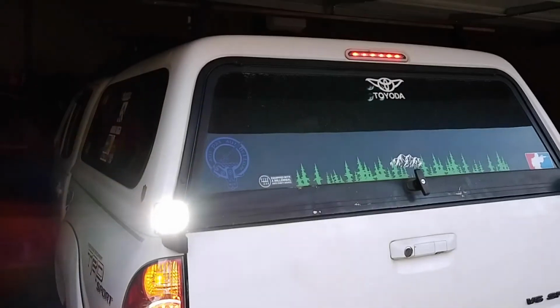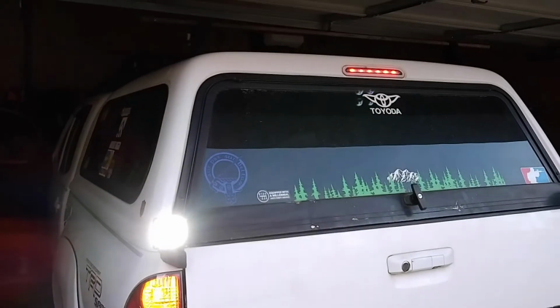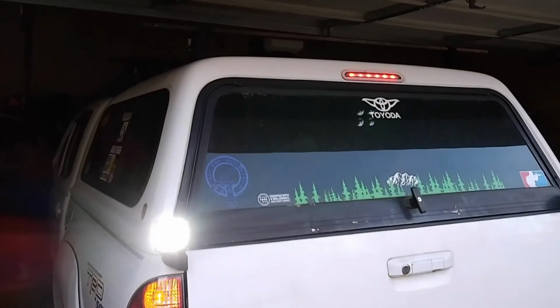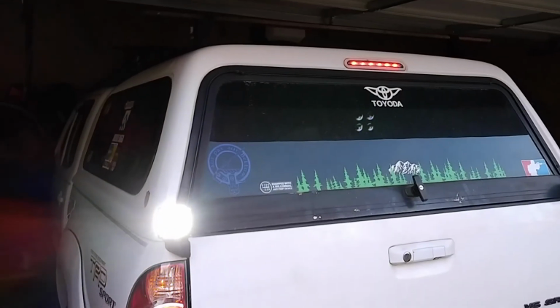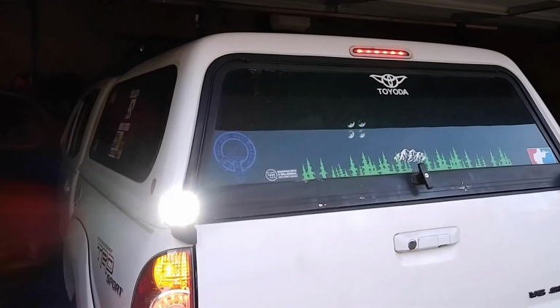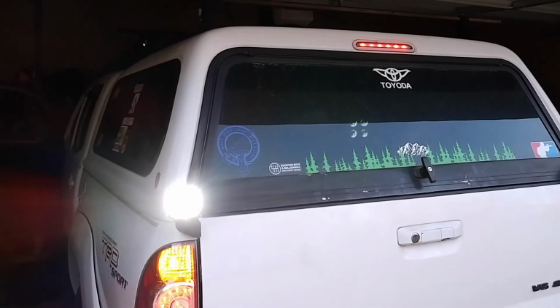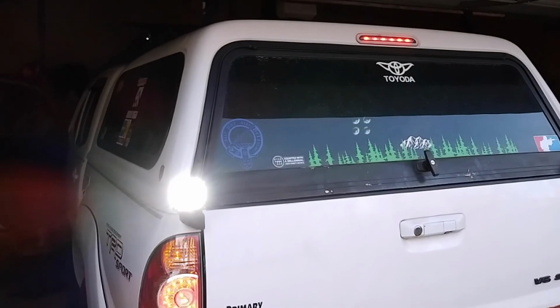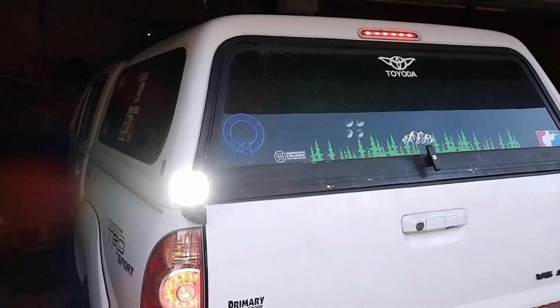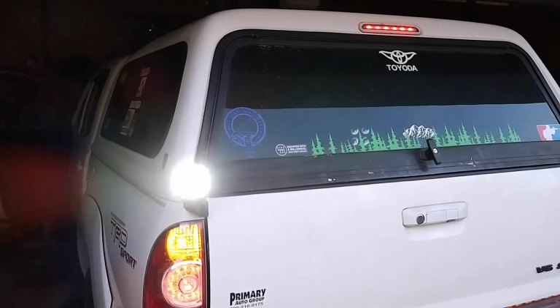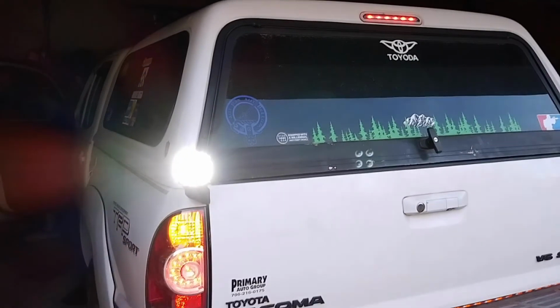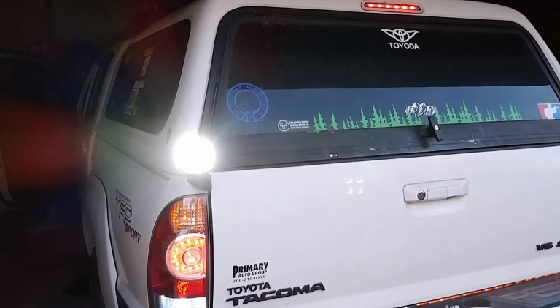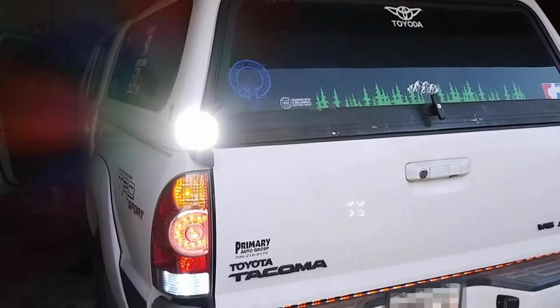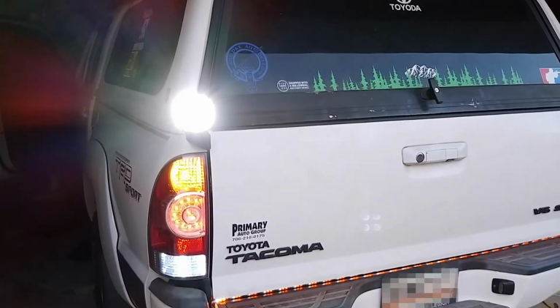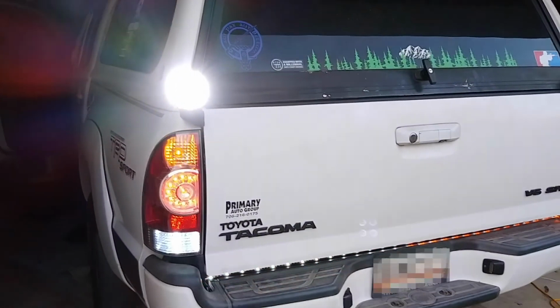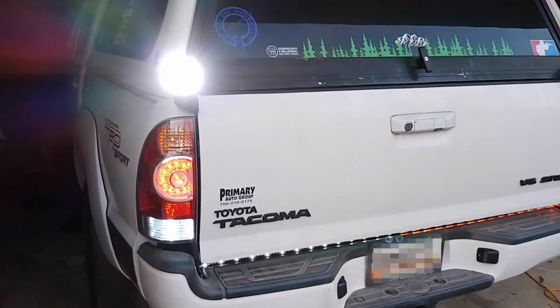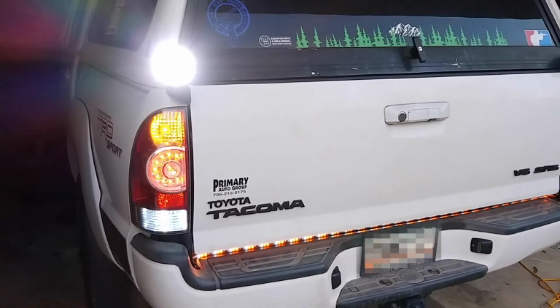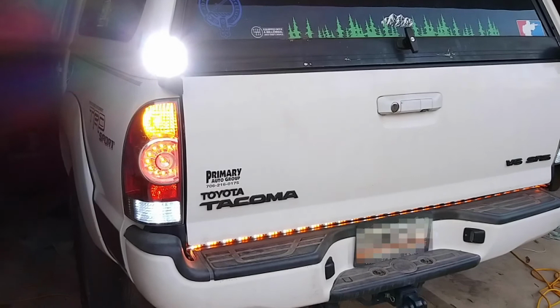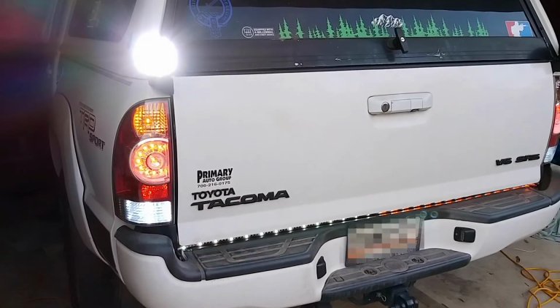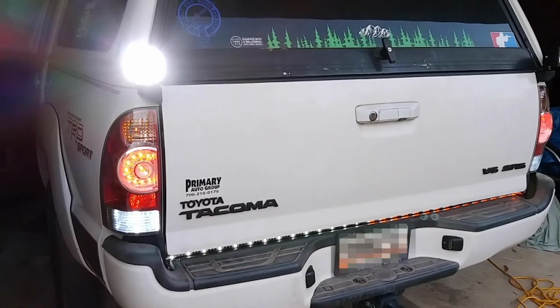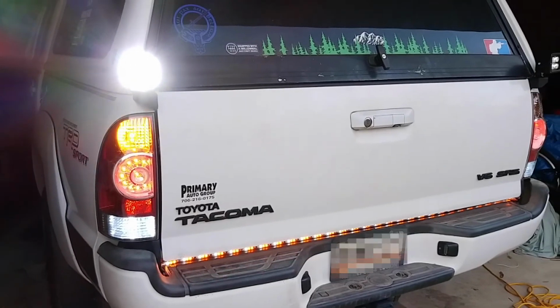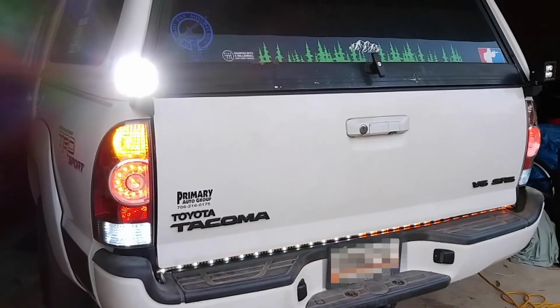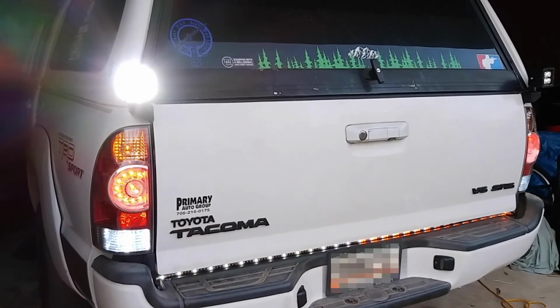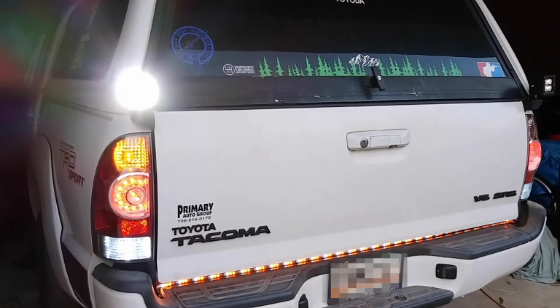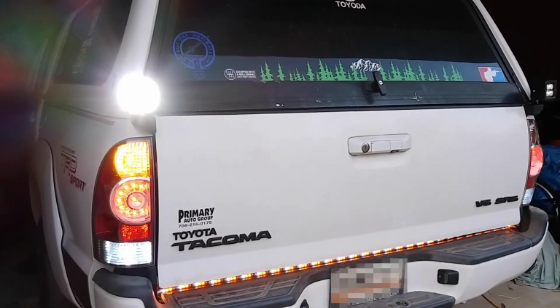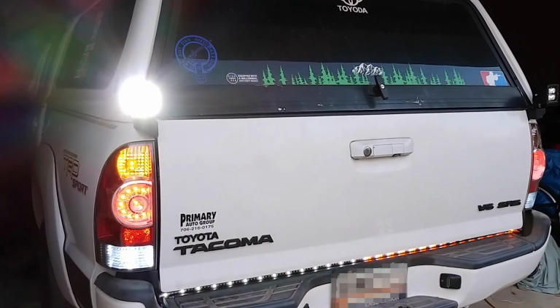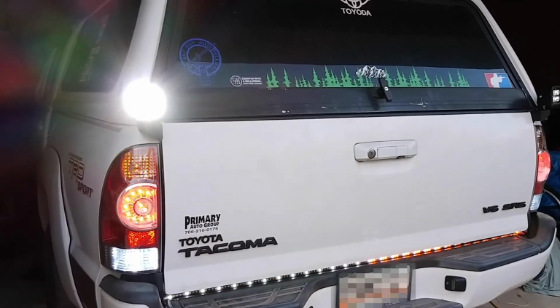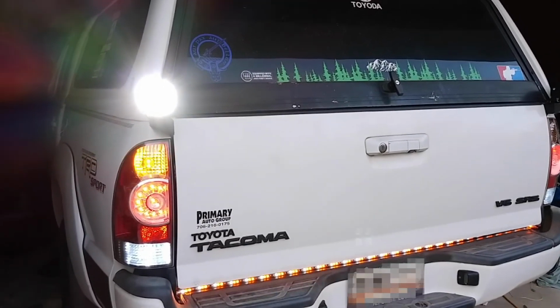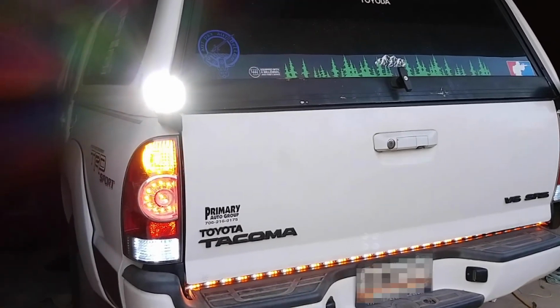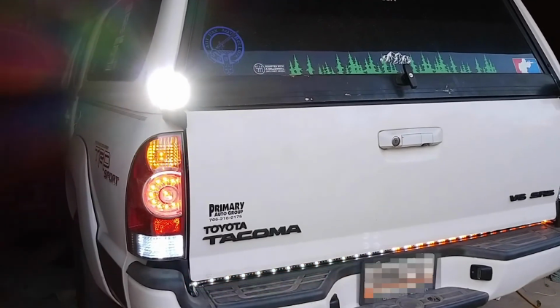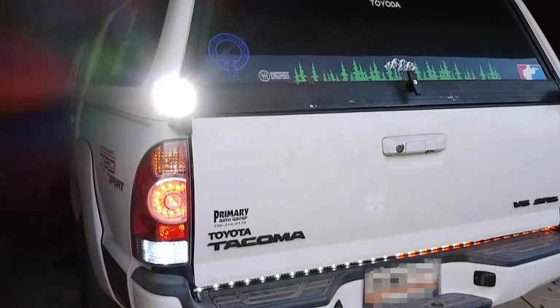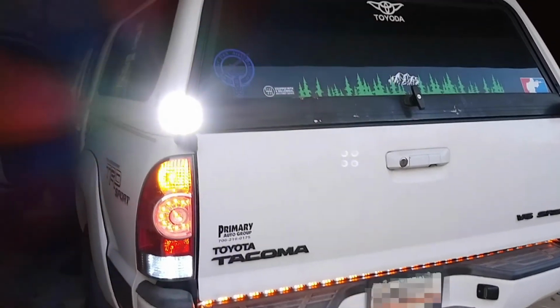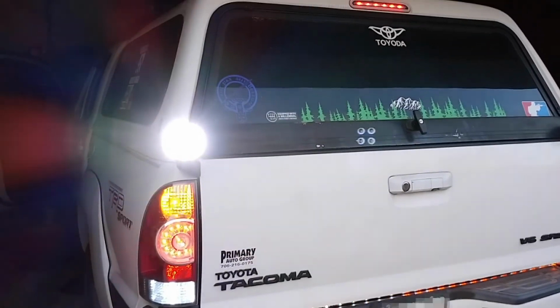And there's the top brake light working — braking and turning.